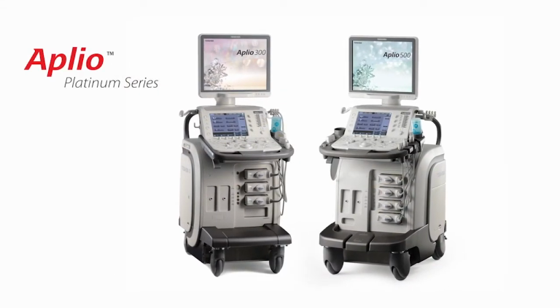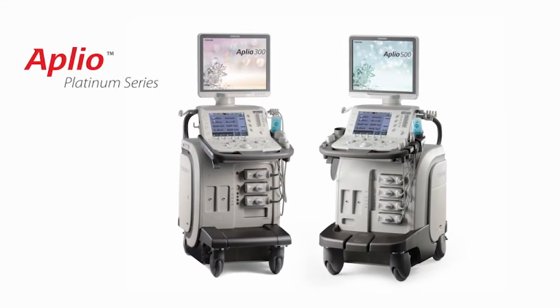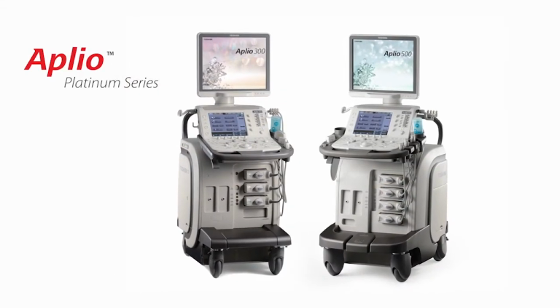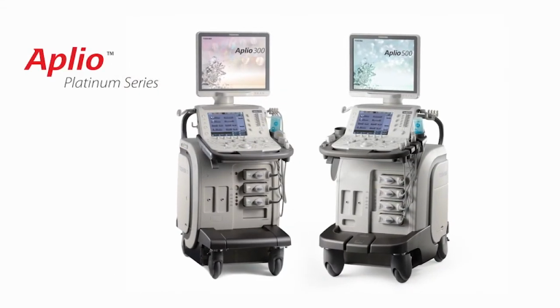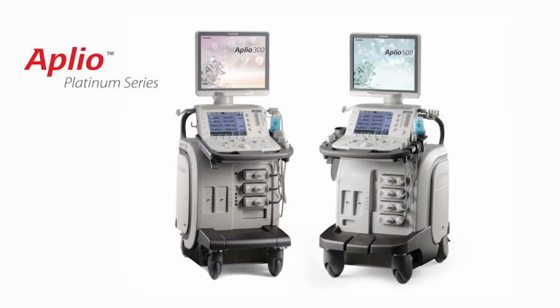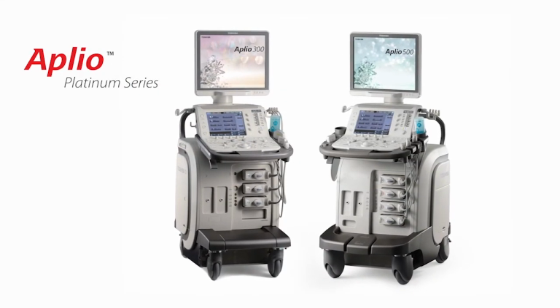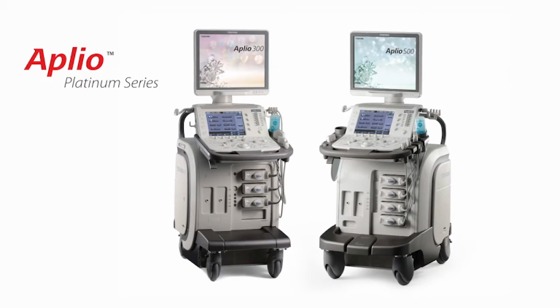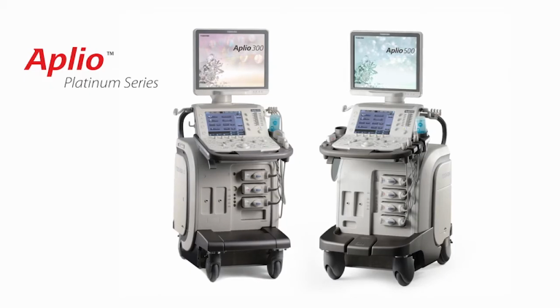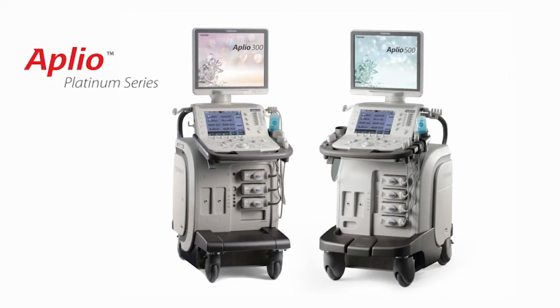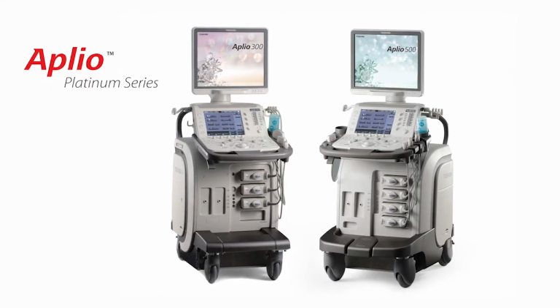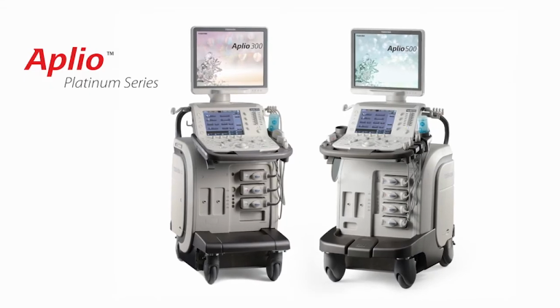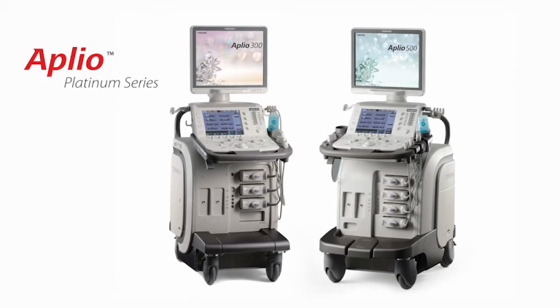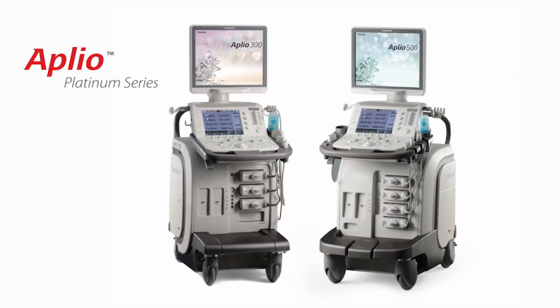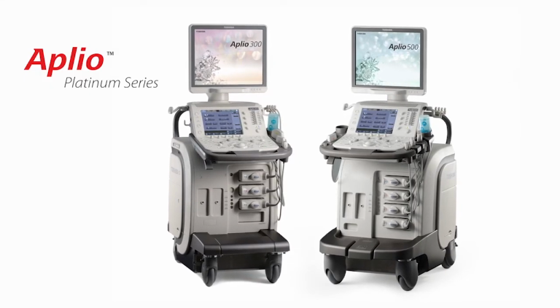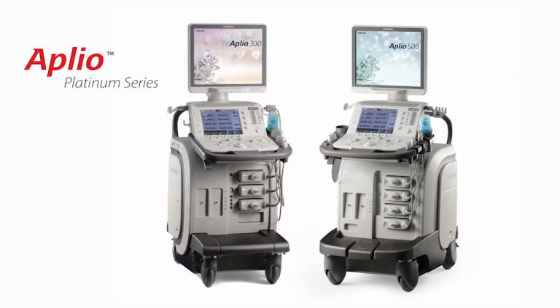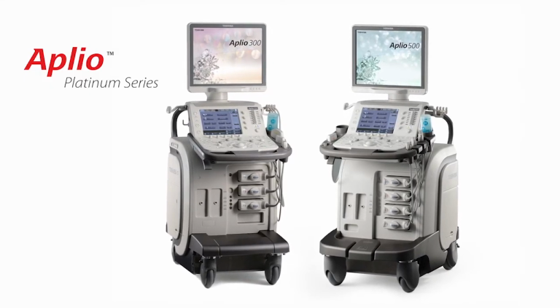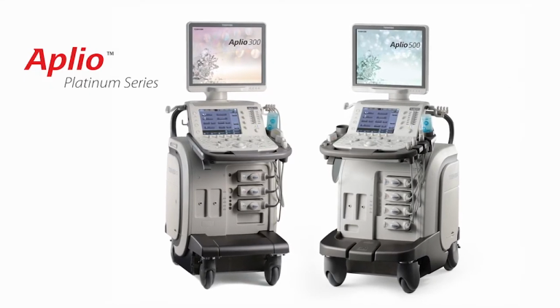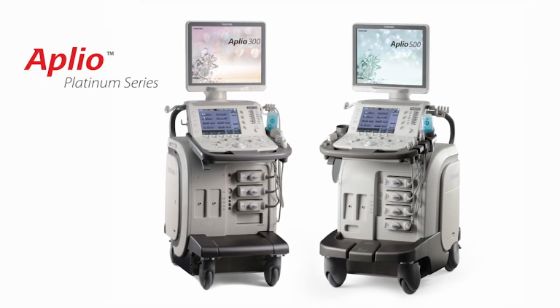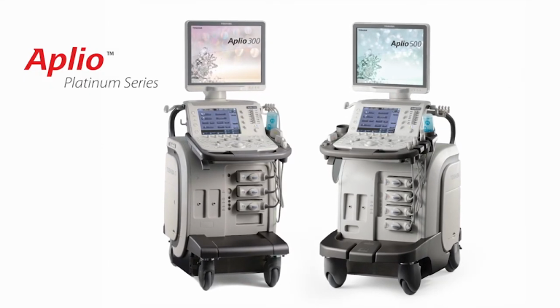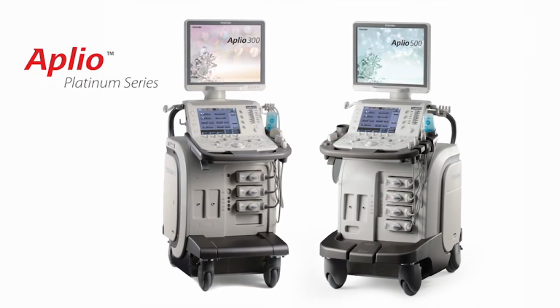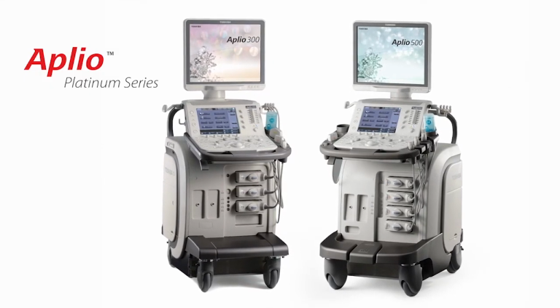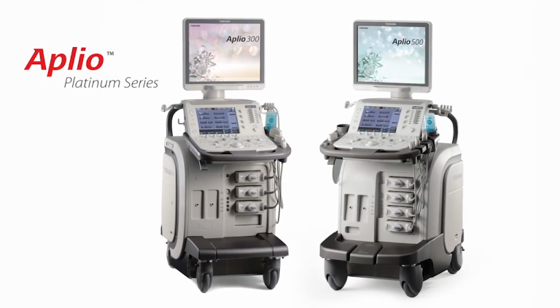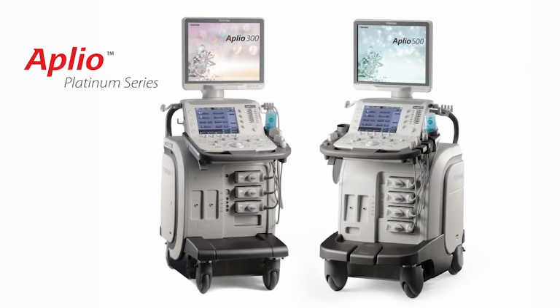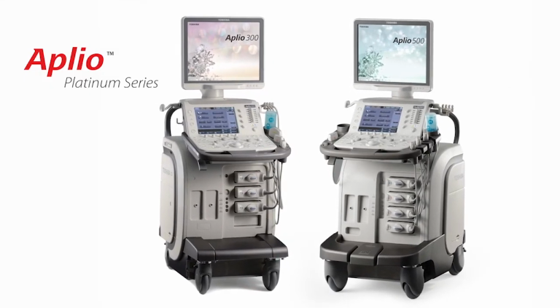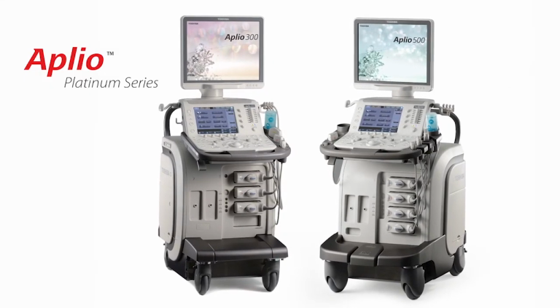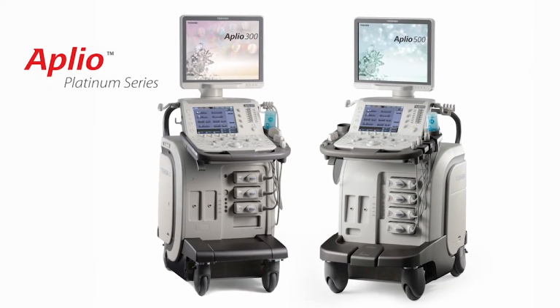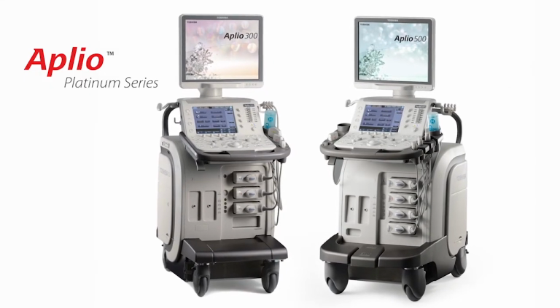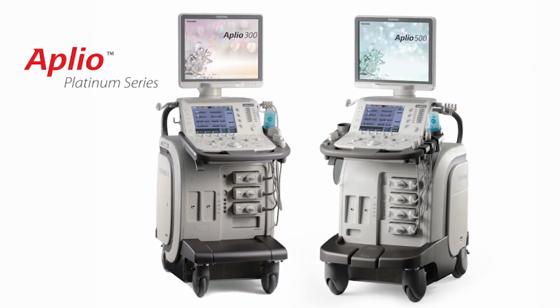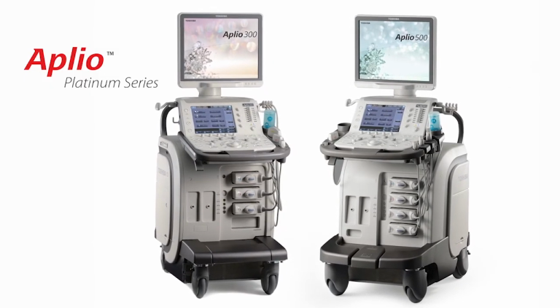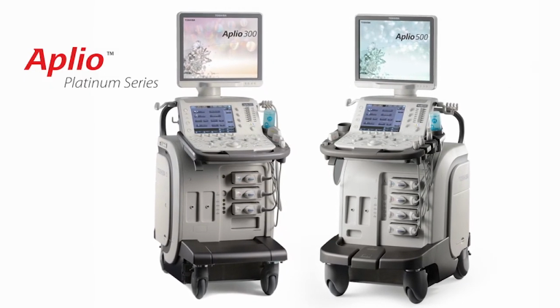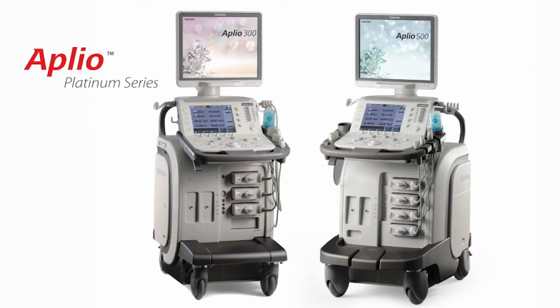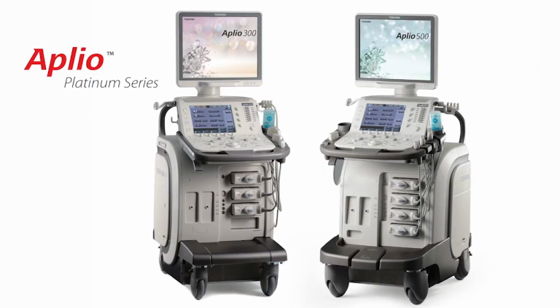Please visit the Toshiba booth or check out the Aplio Platinum system online at medical.toshiba.com.